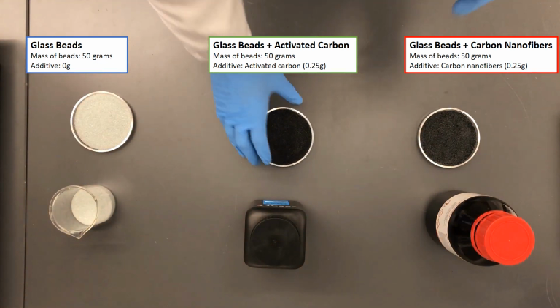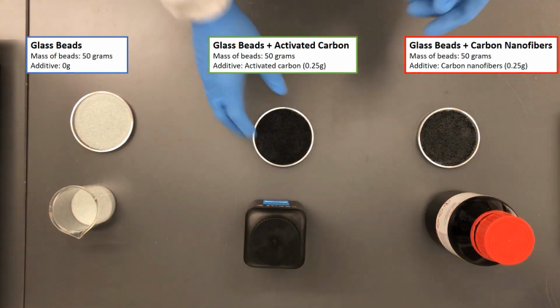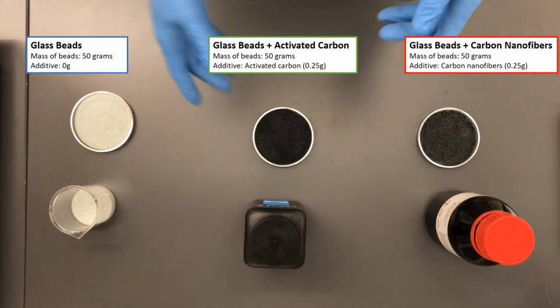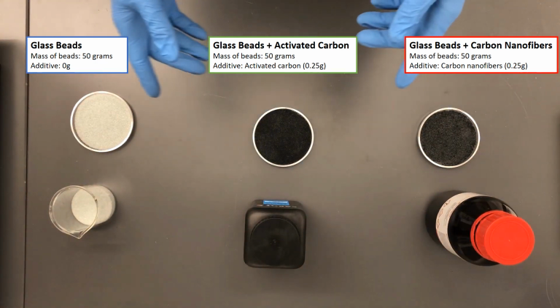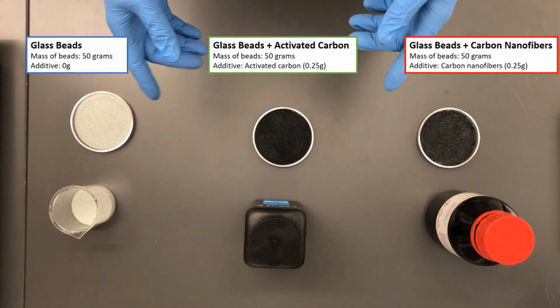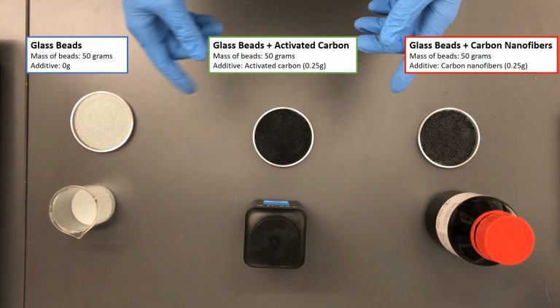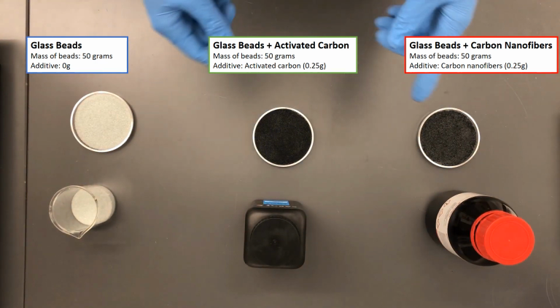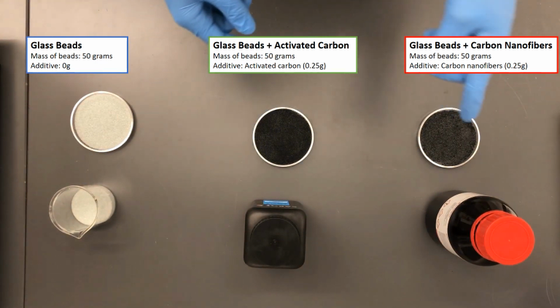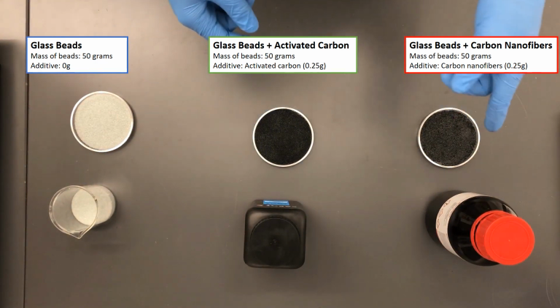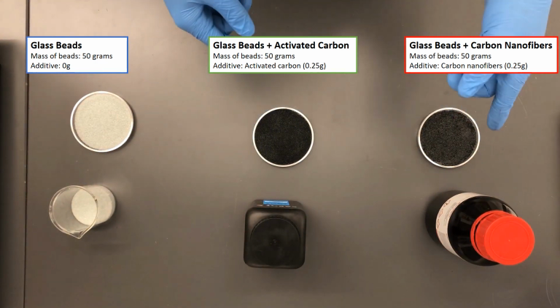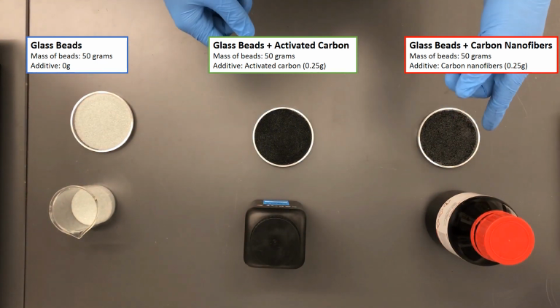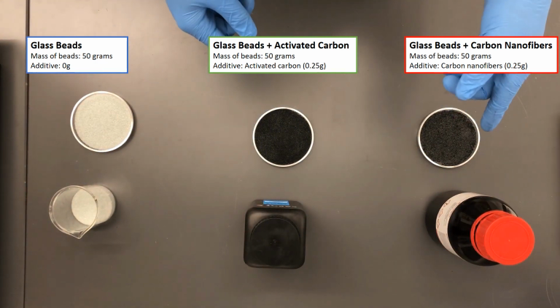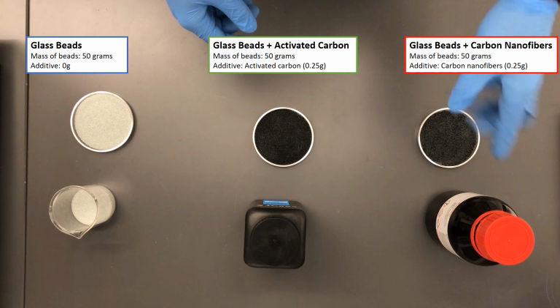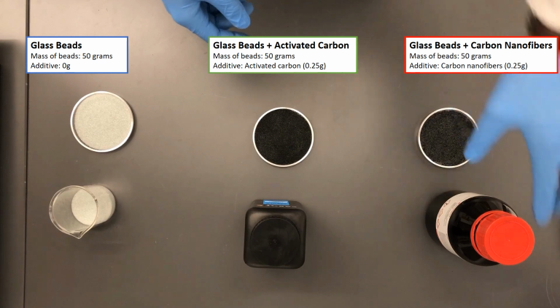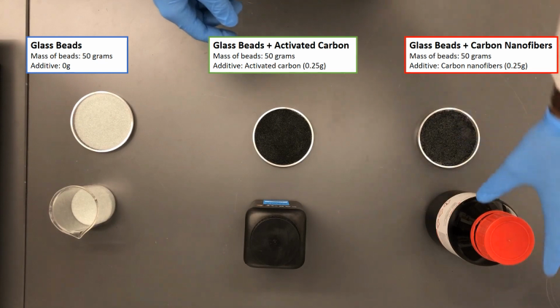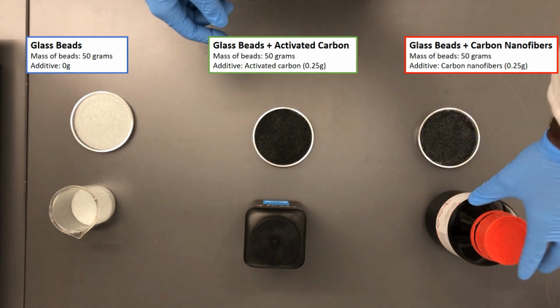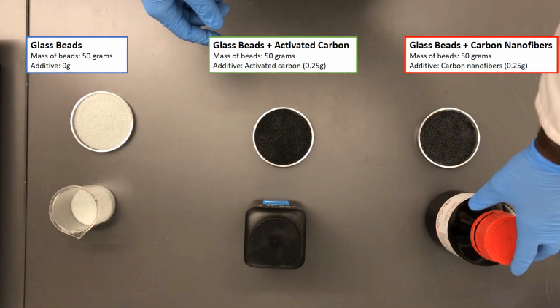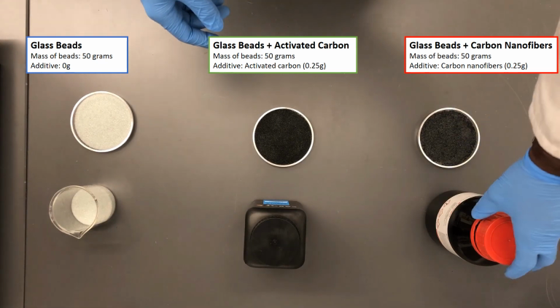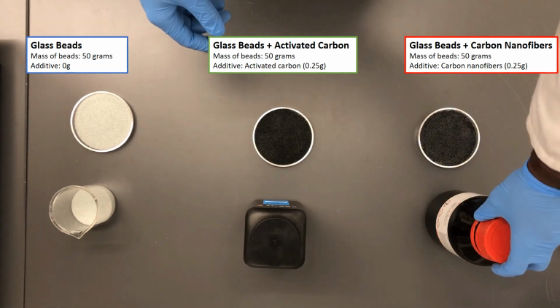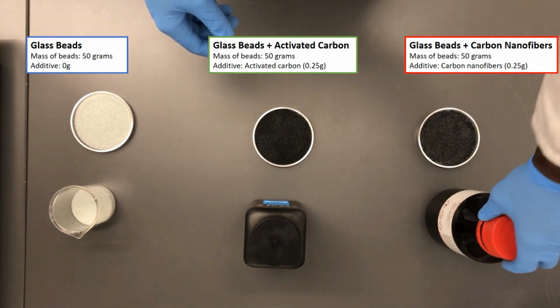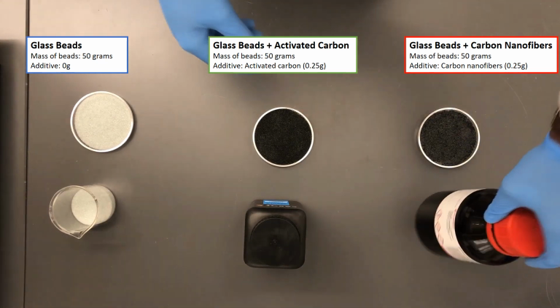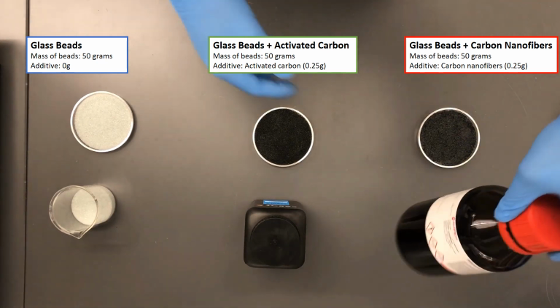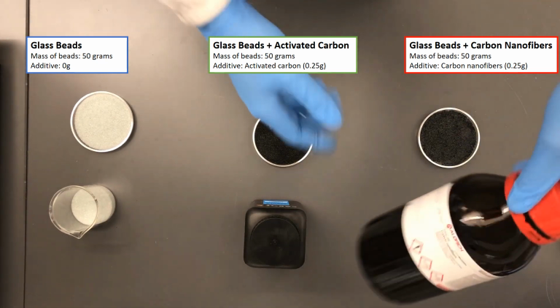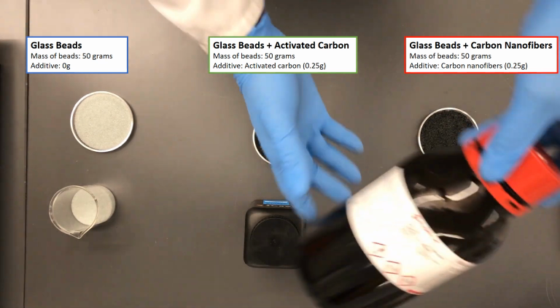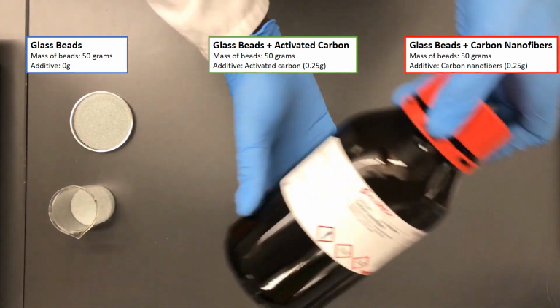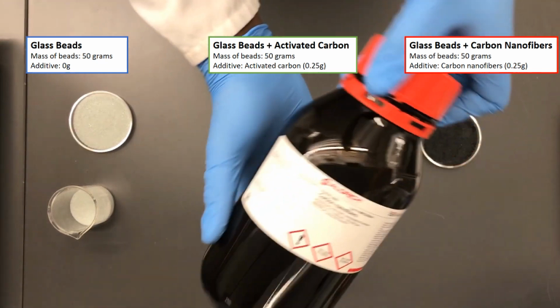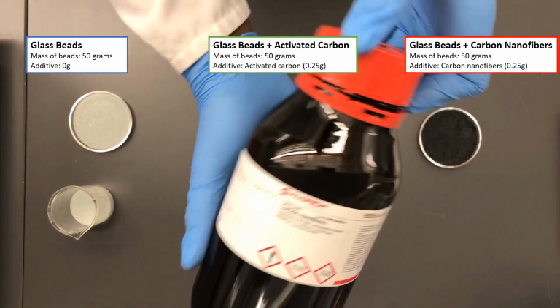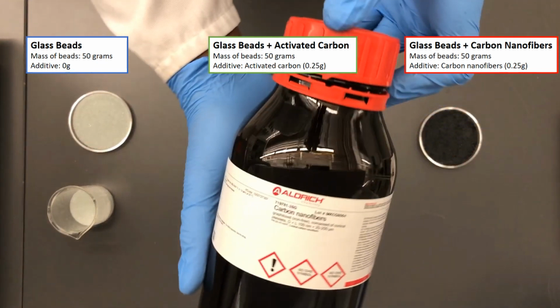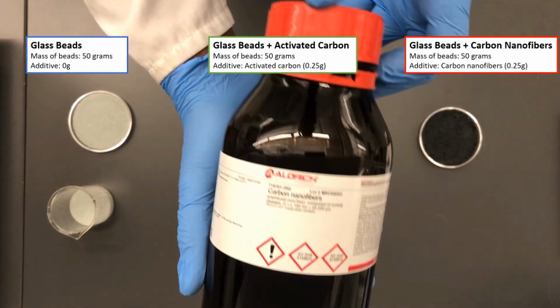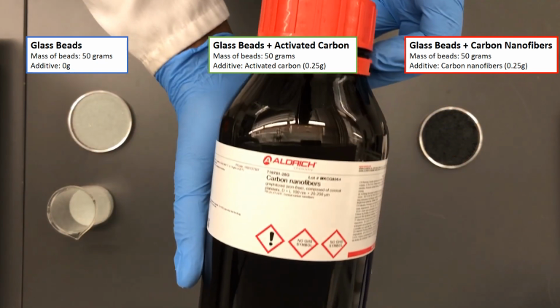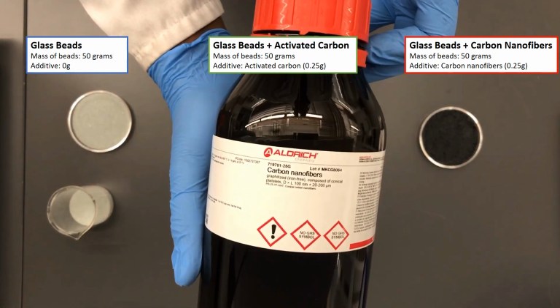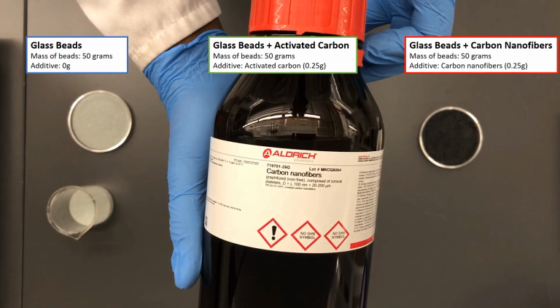Our last sample is also made out of glass beads, to which we add carbon nanofibers.